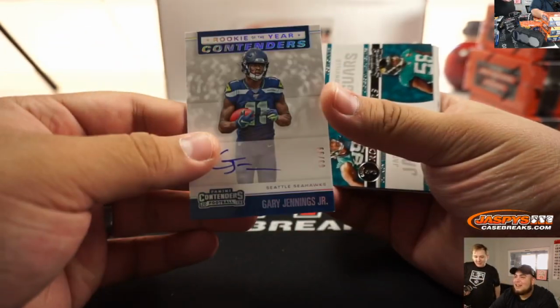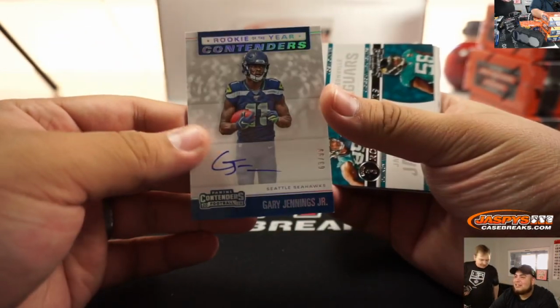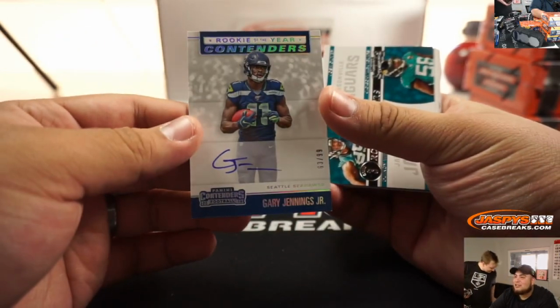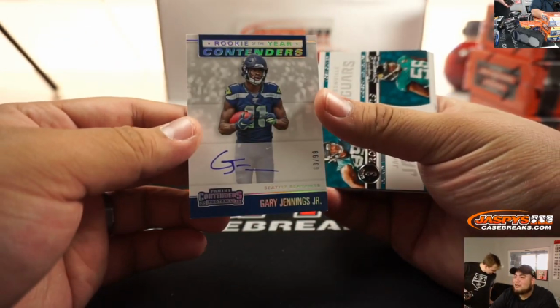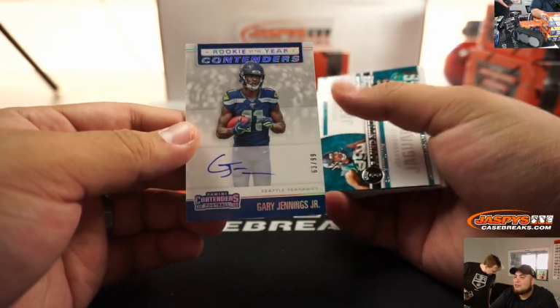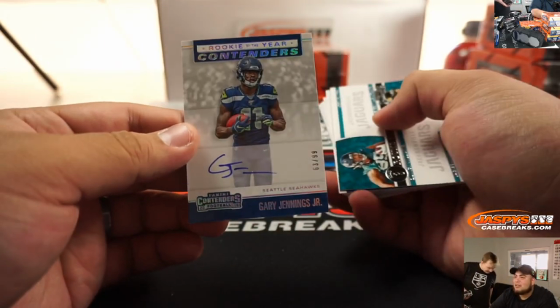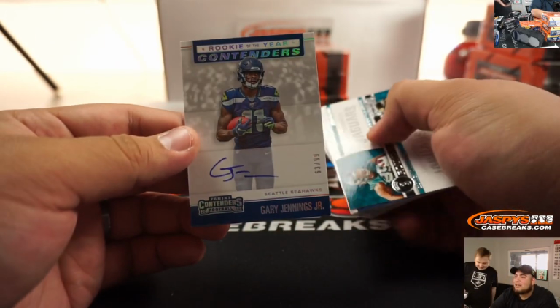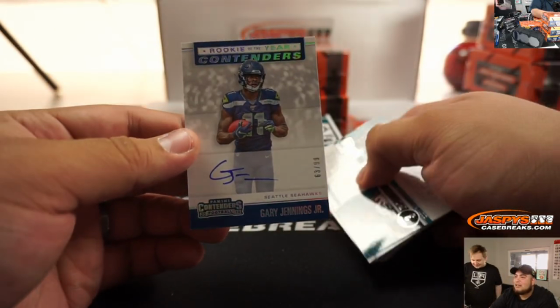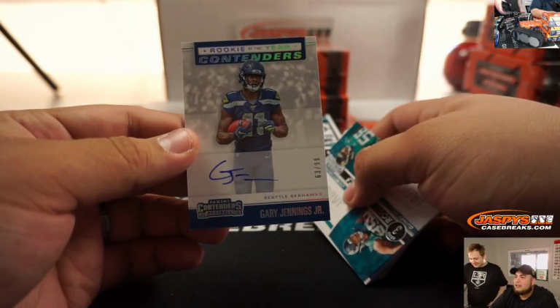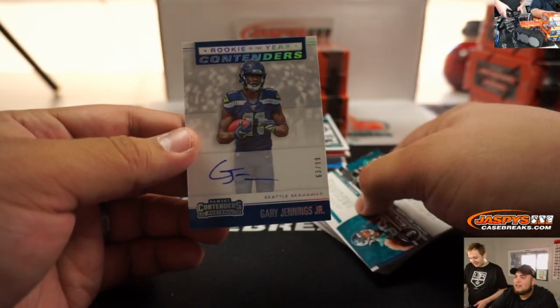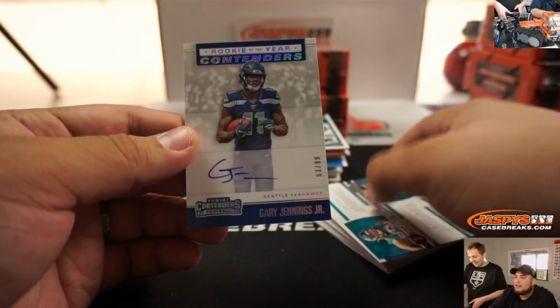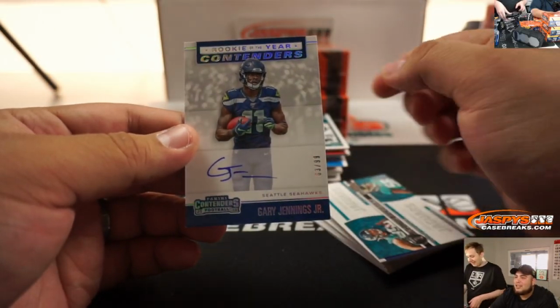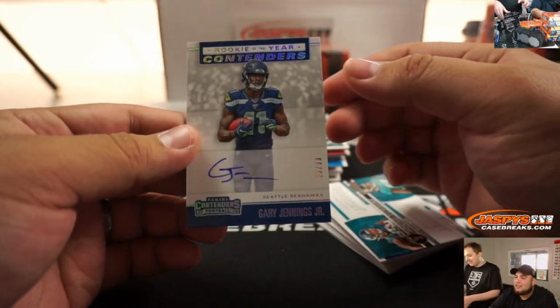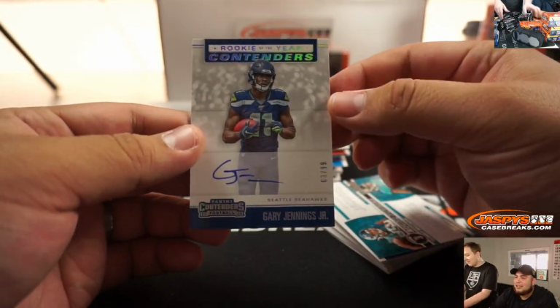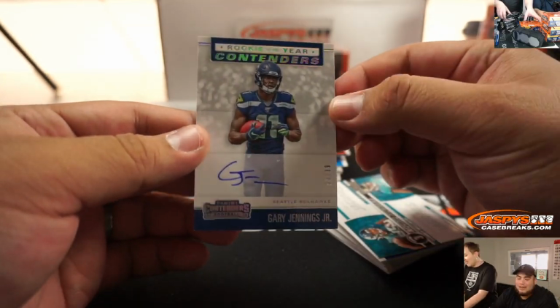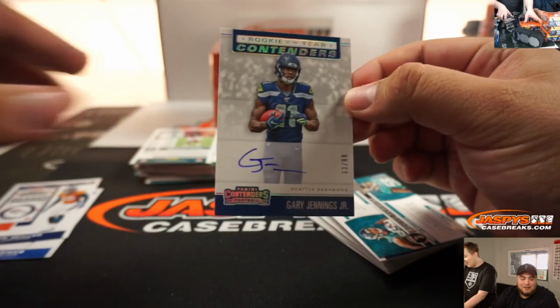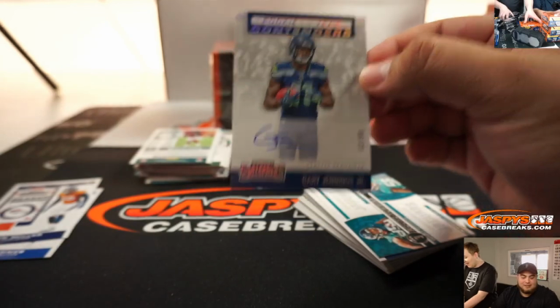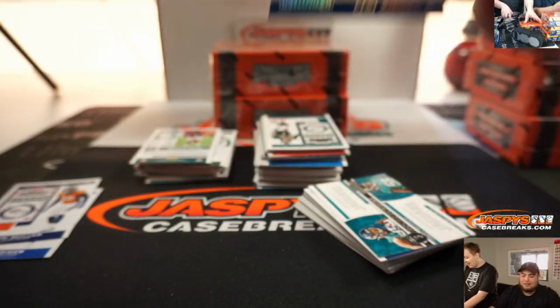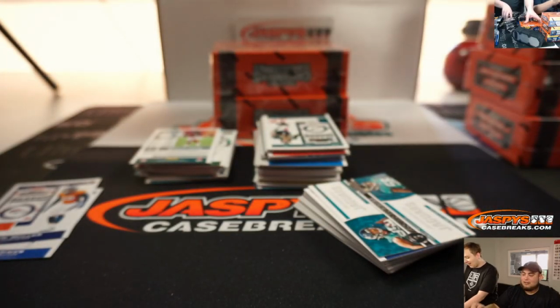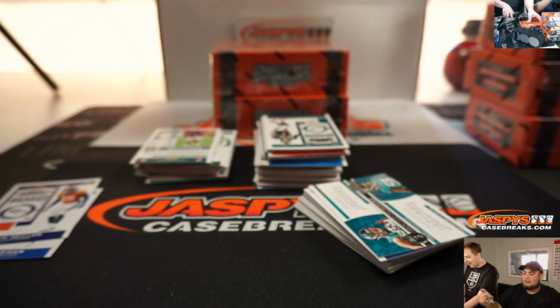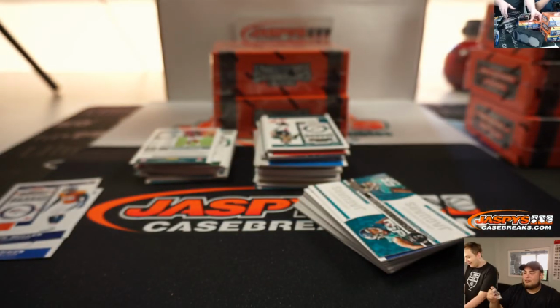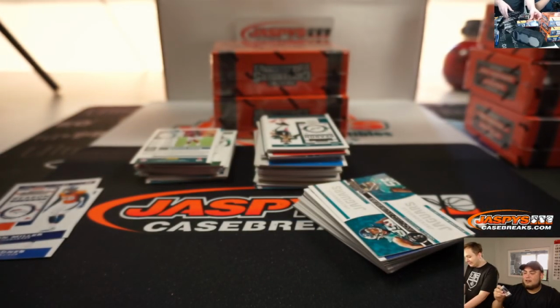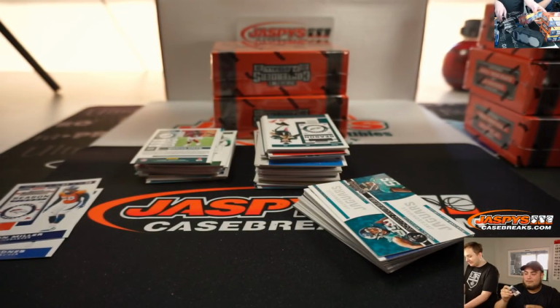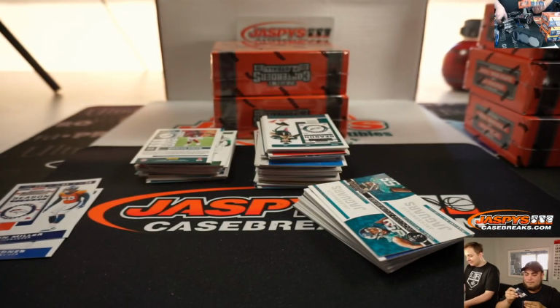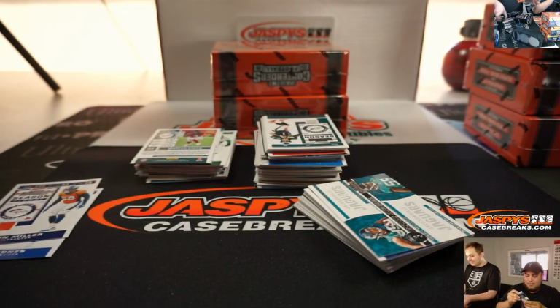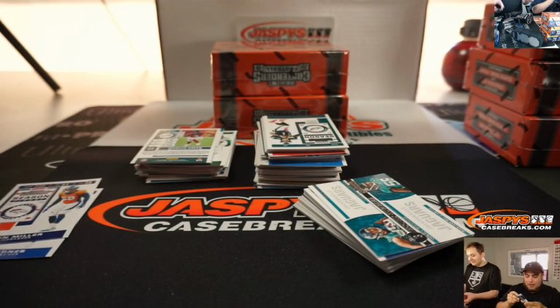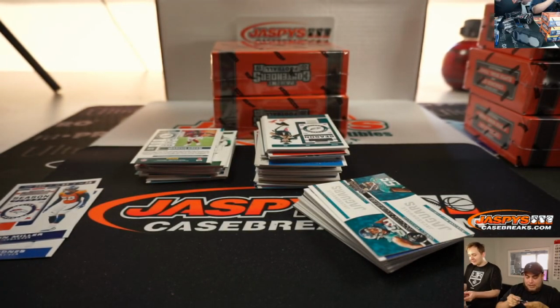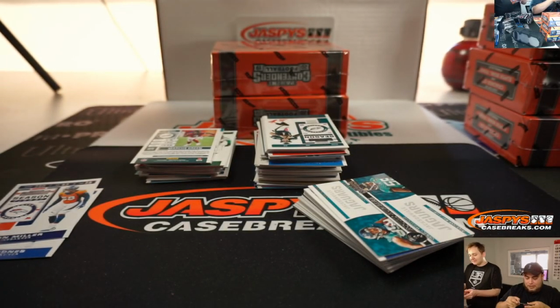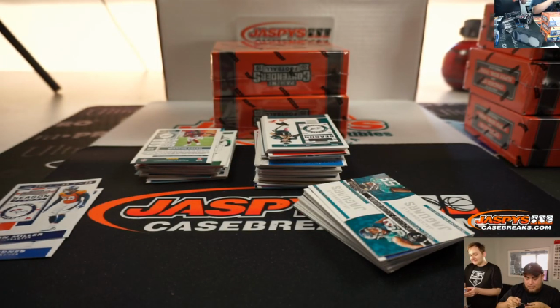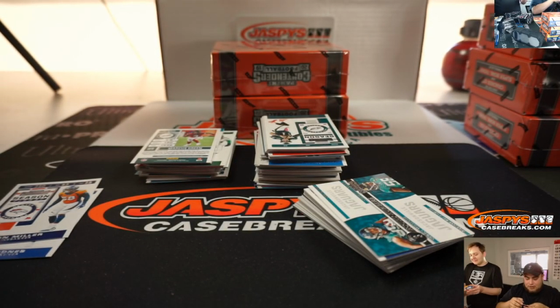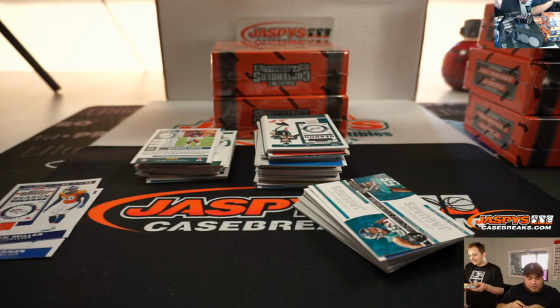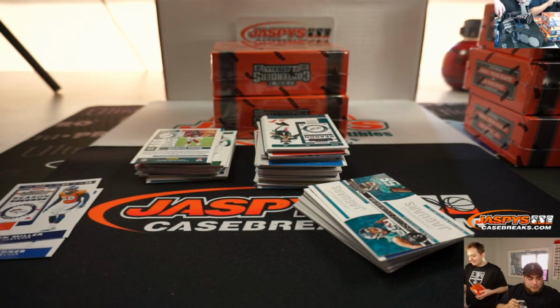Gary Jennings Jr., Rookie of the Year Contenders, numbered to 99 - that's an on-card auto to start off.